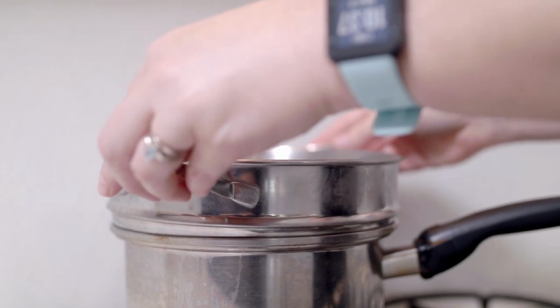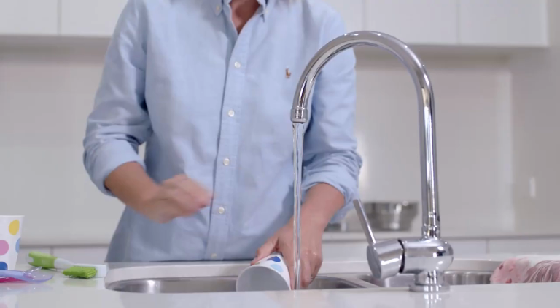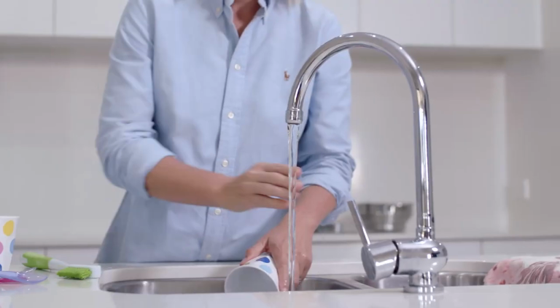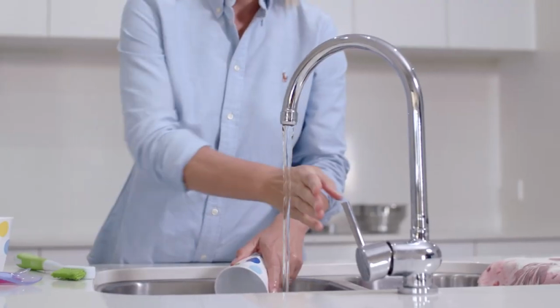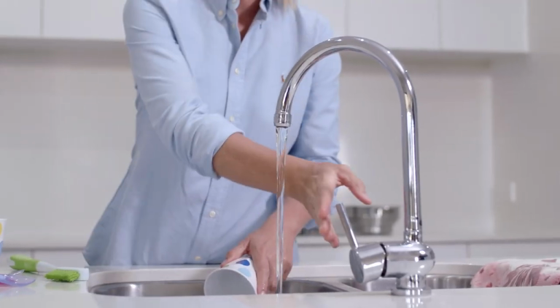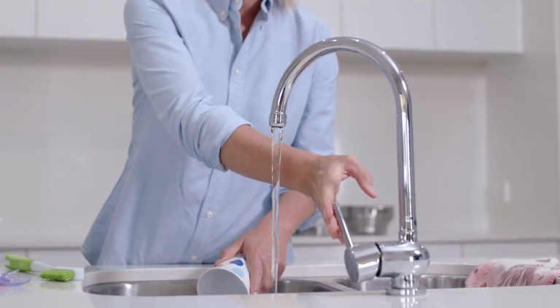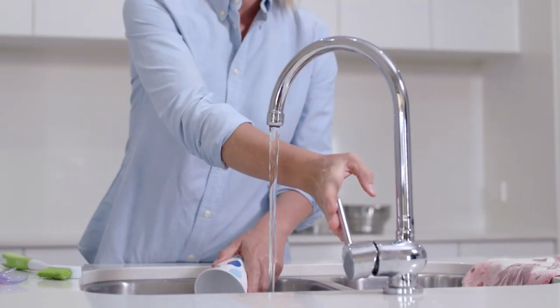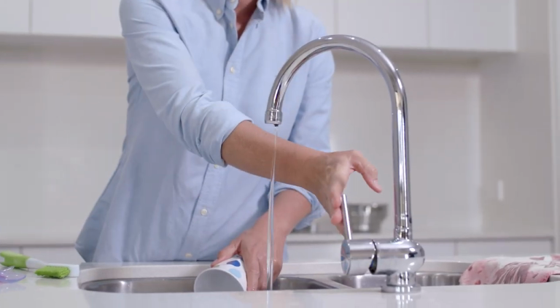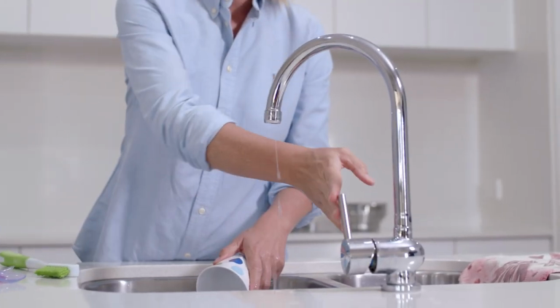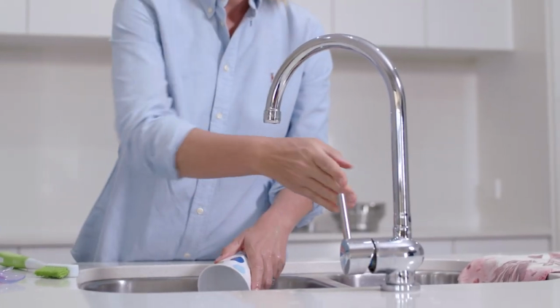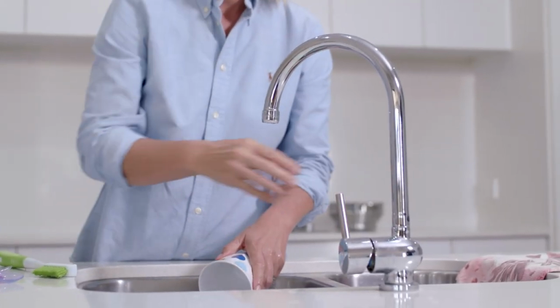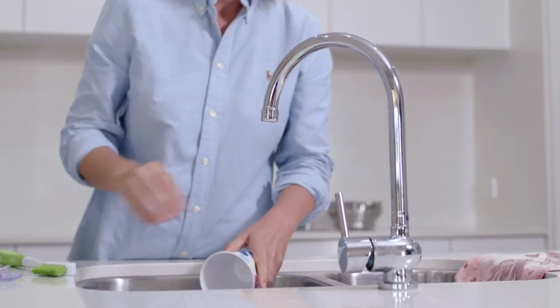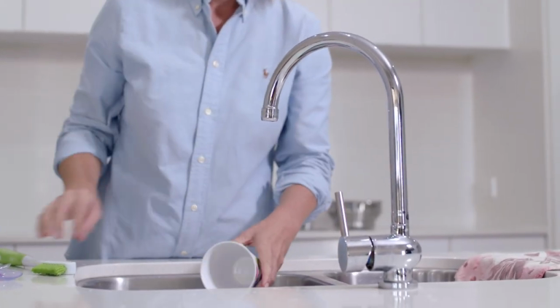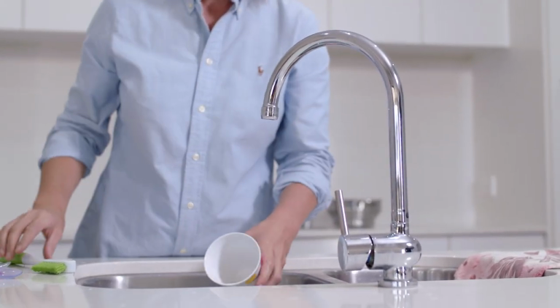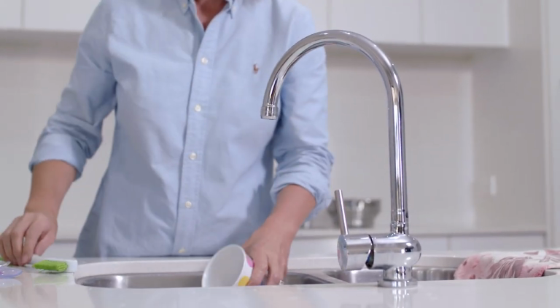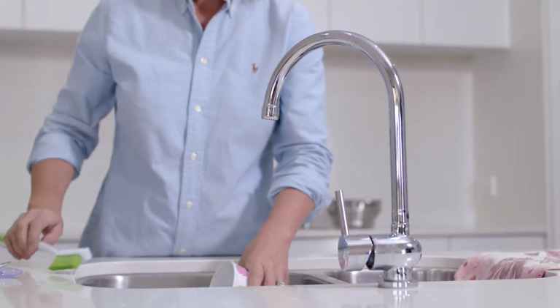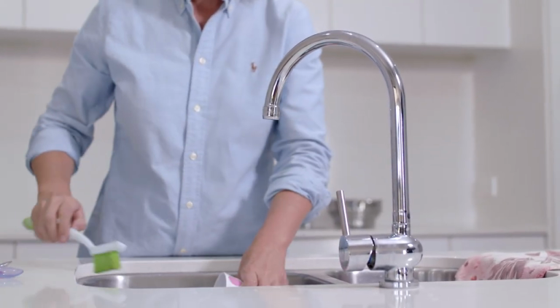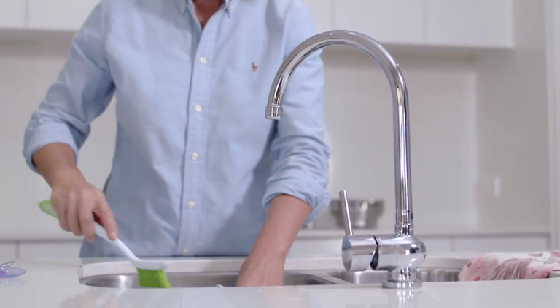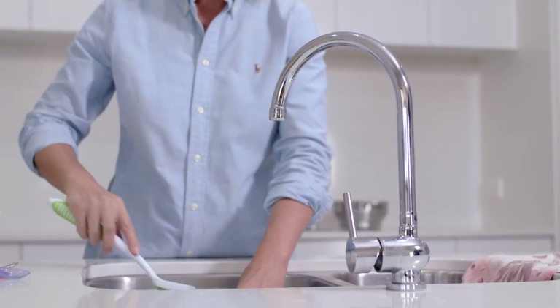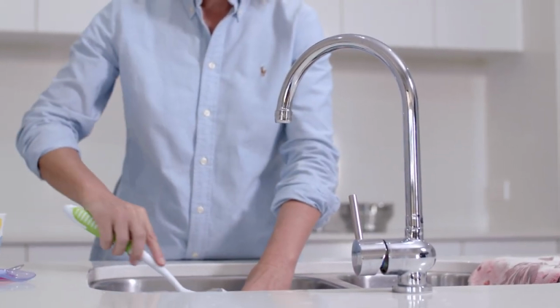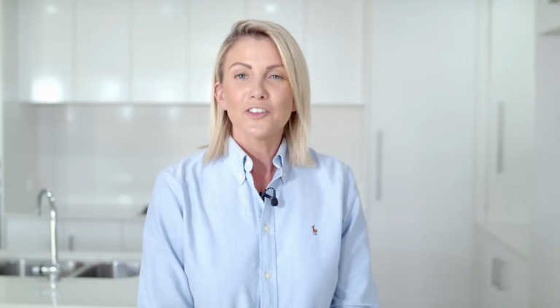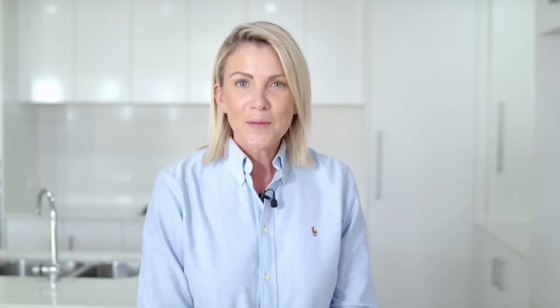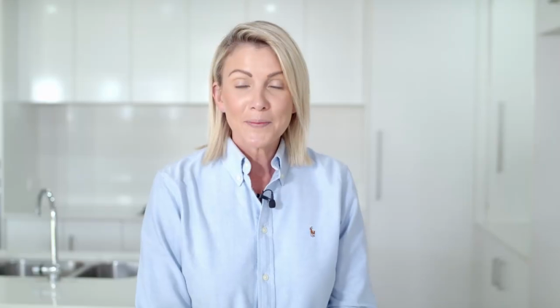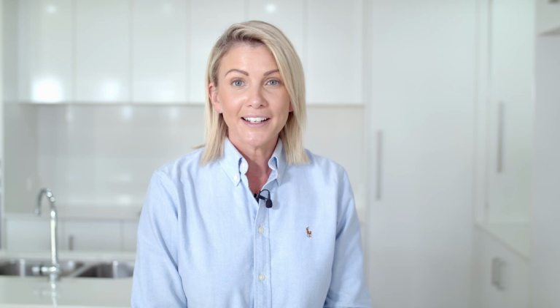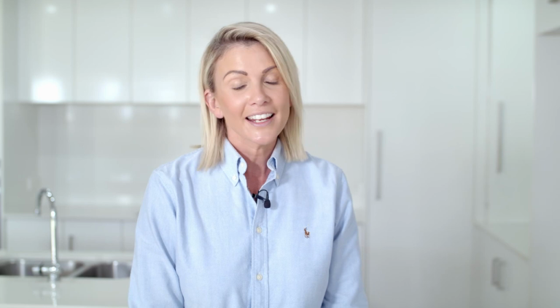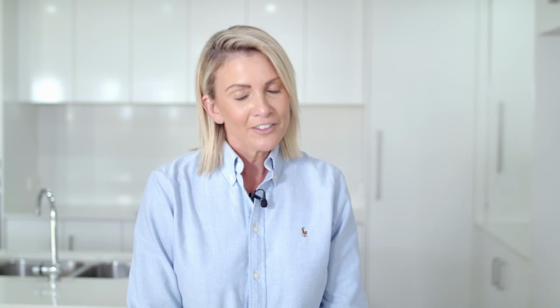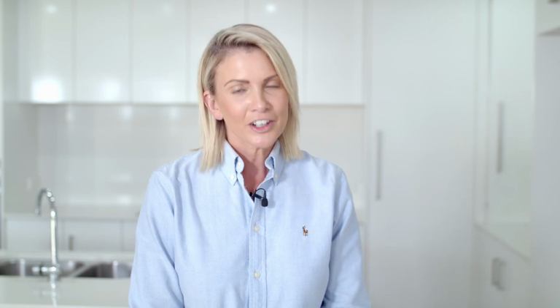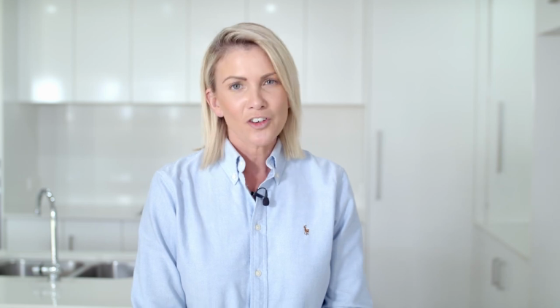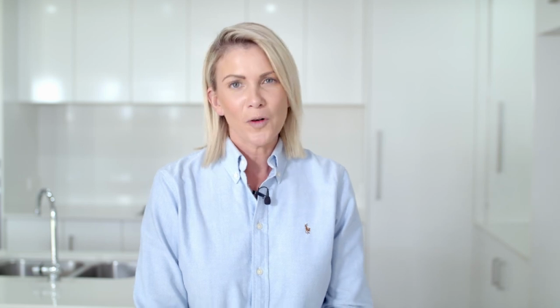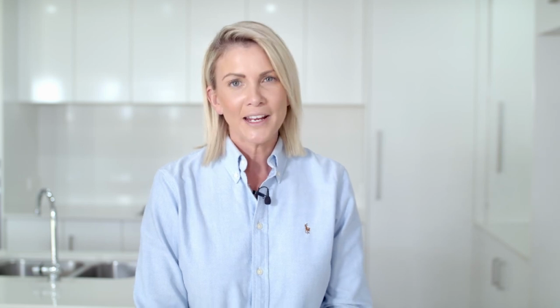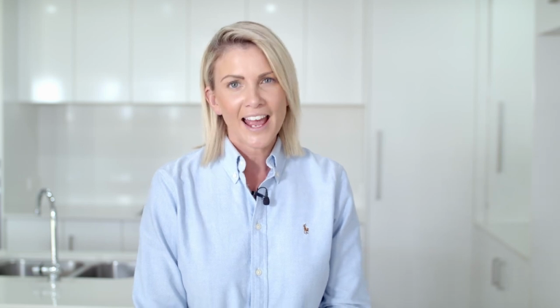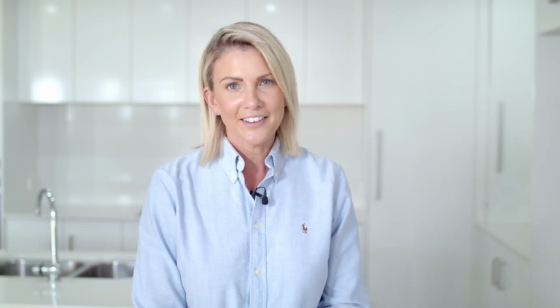Don't let the water run when washing dishes by hand. Remember, every drop counts.